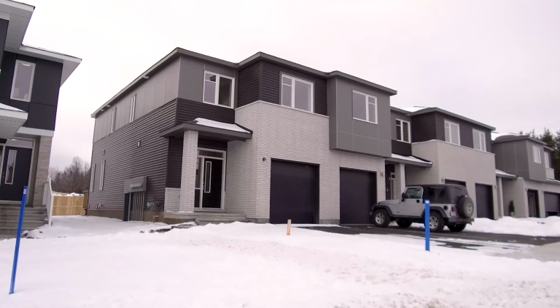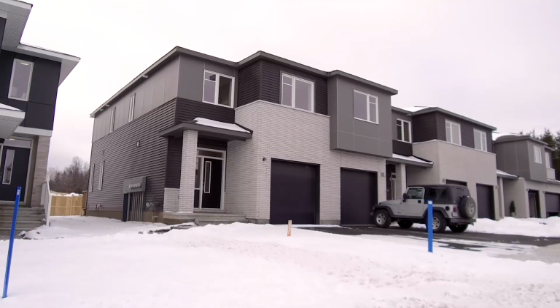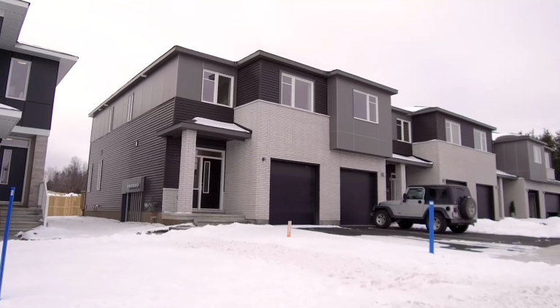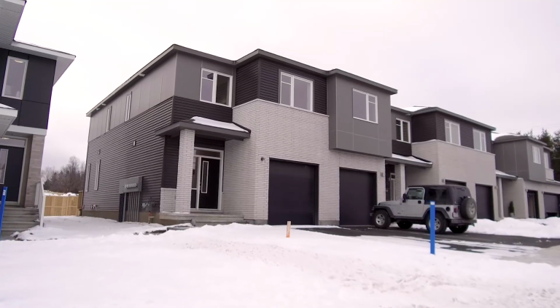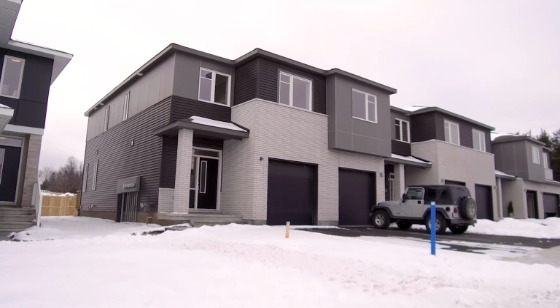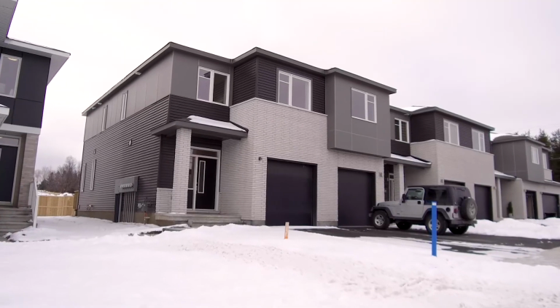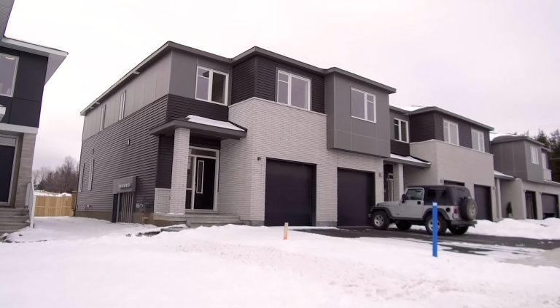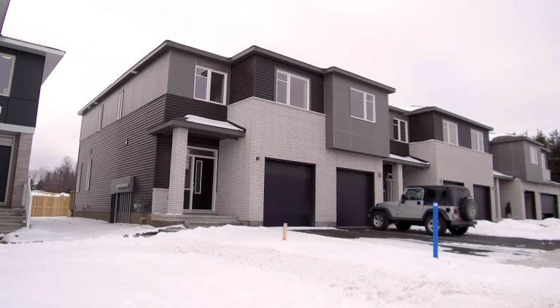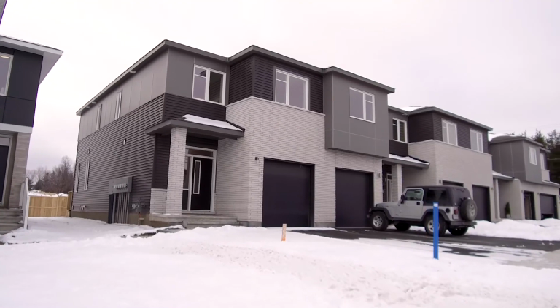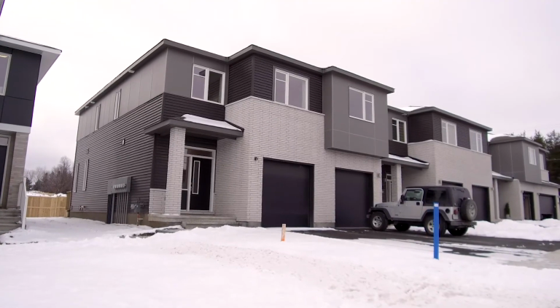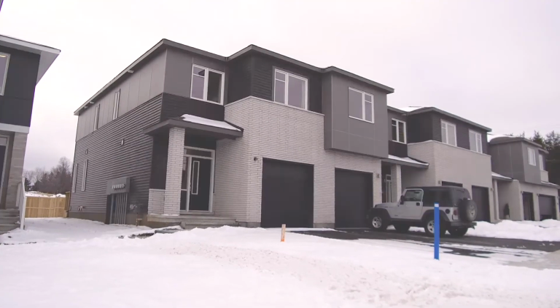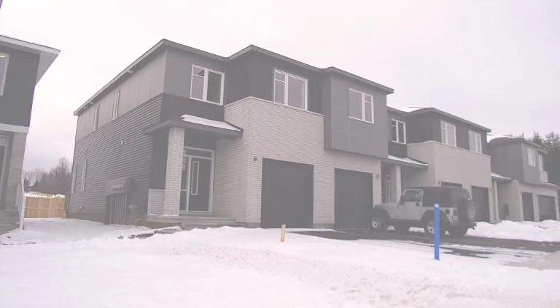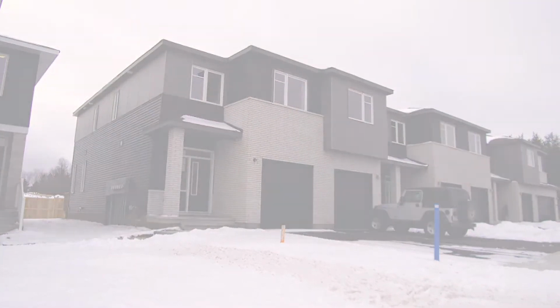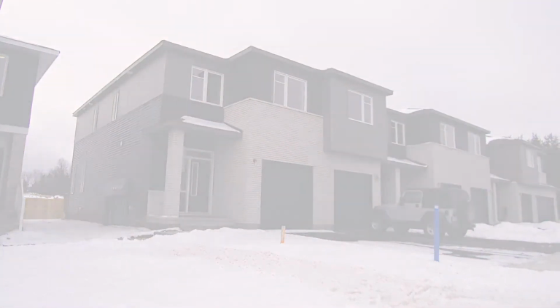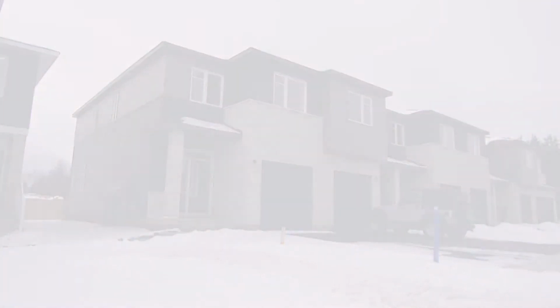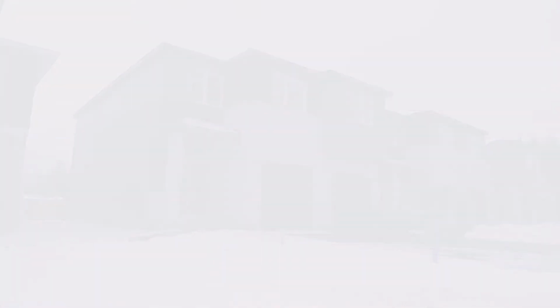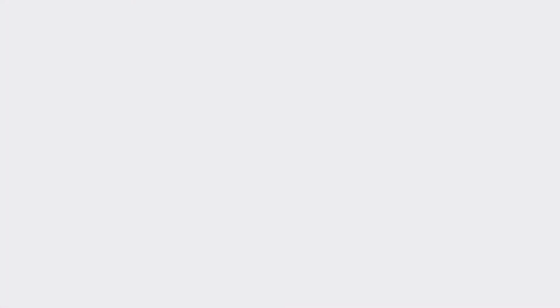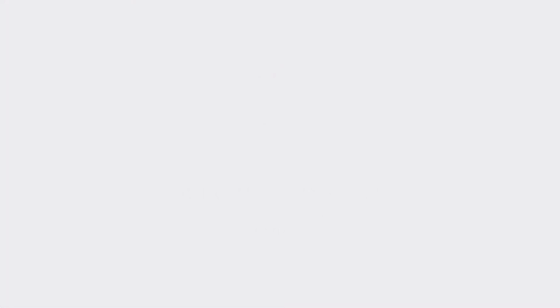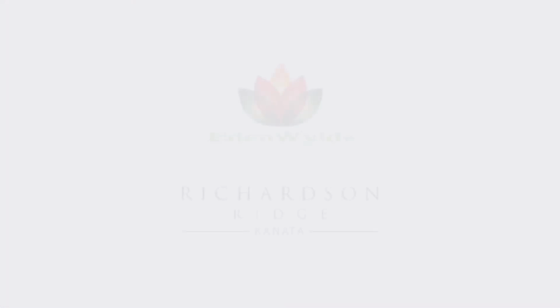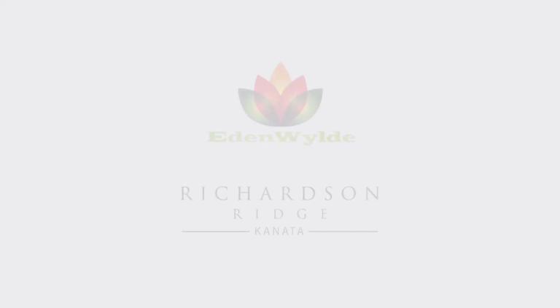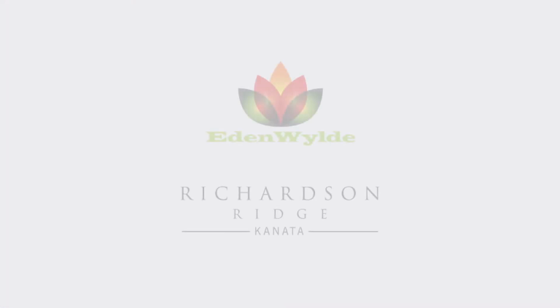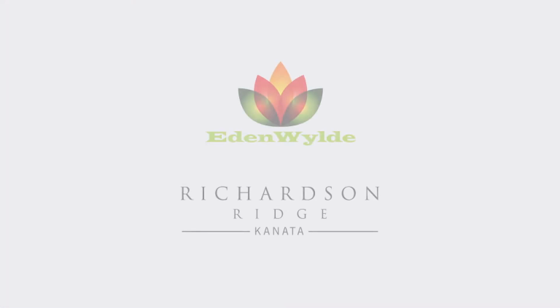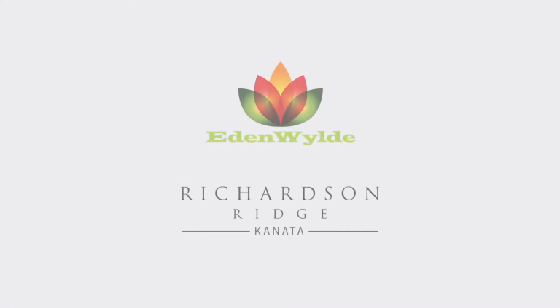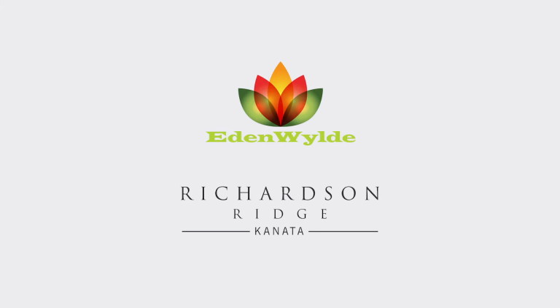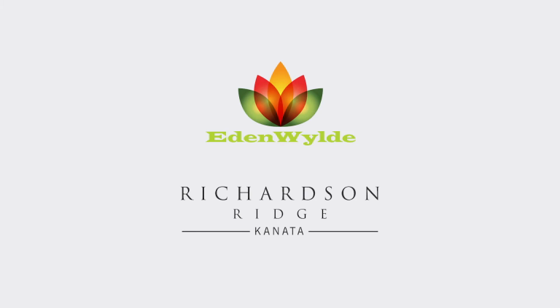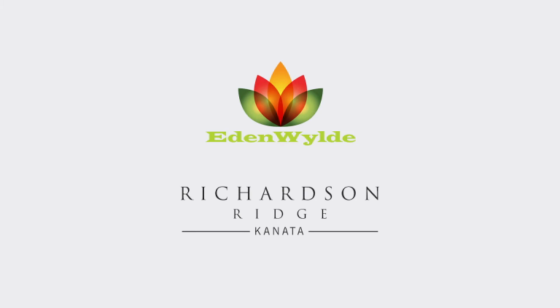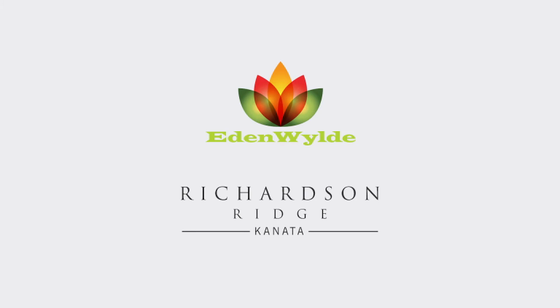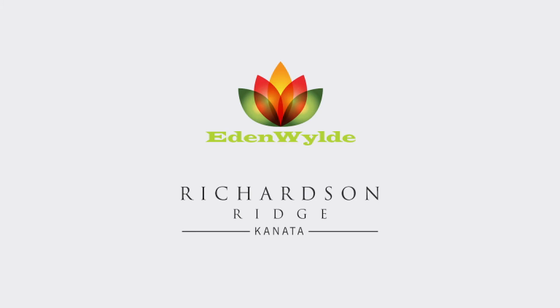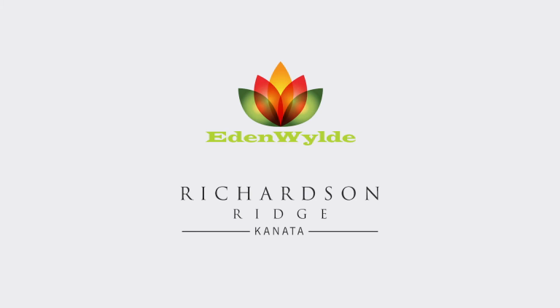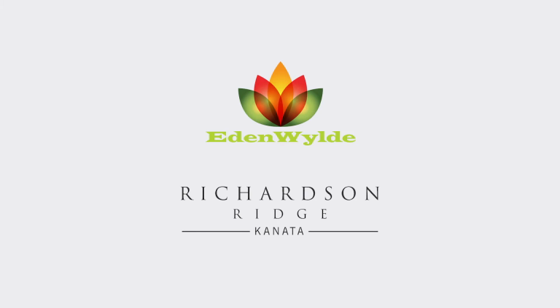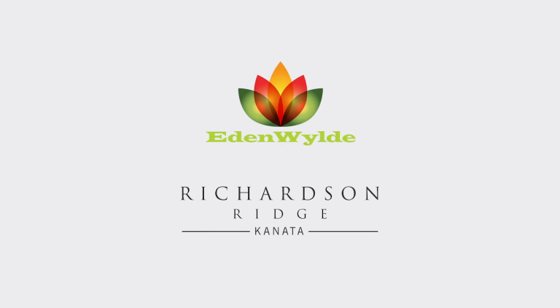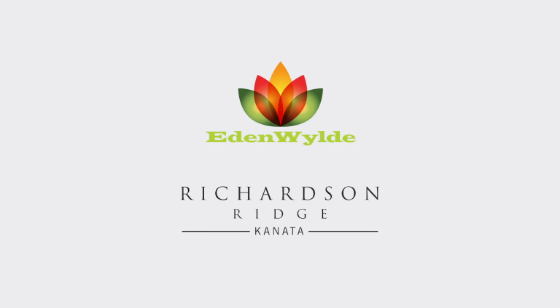Cardell's spacious Alder townhome is available in these popular Ottawa-area communities.